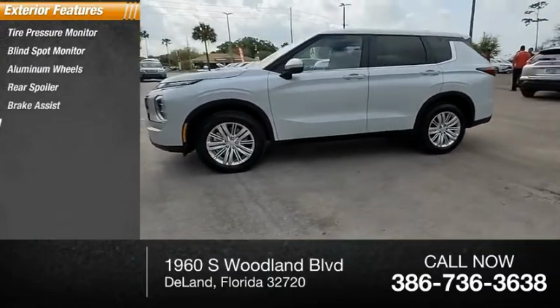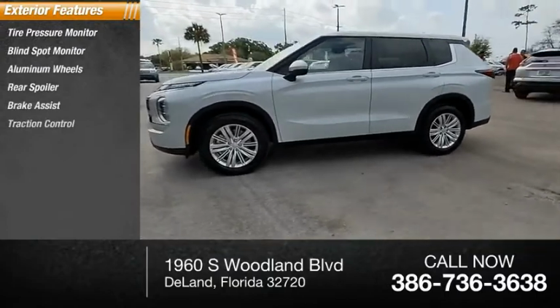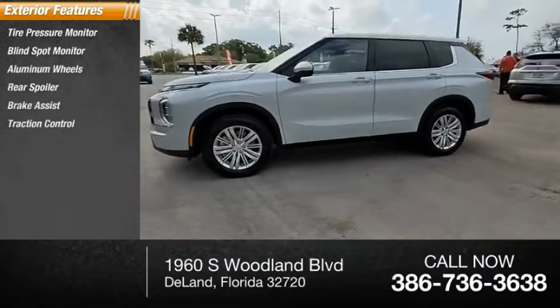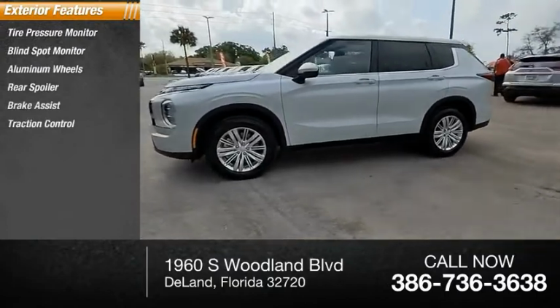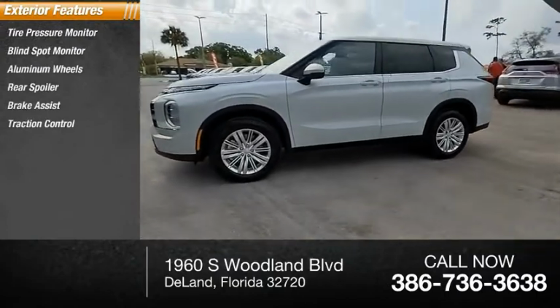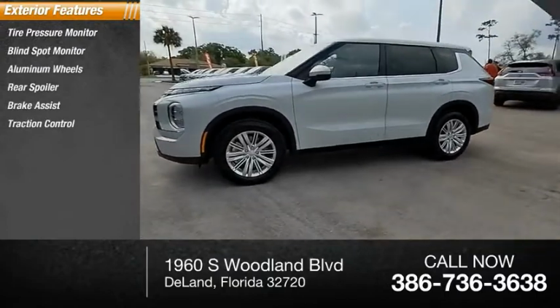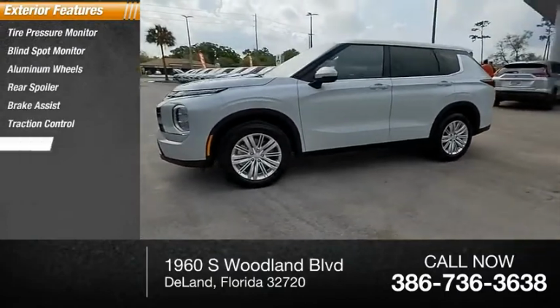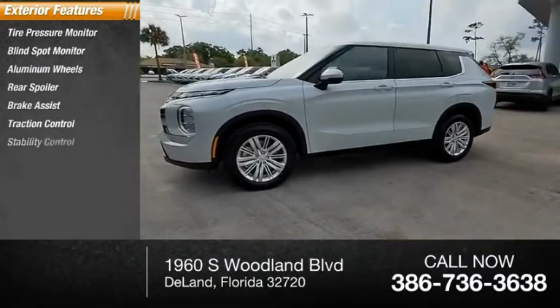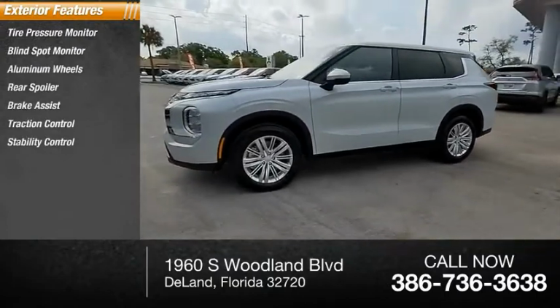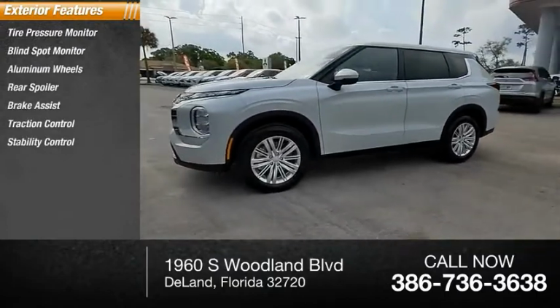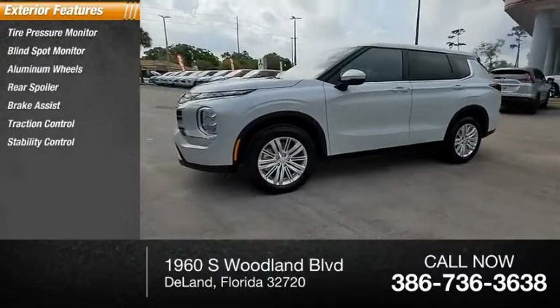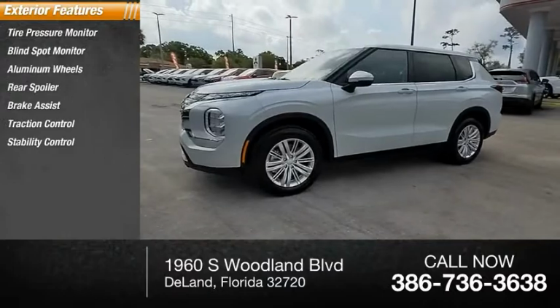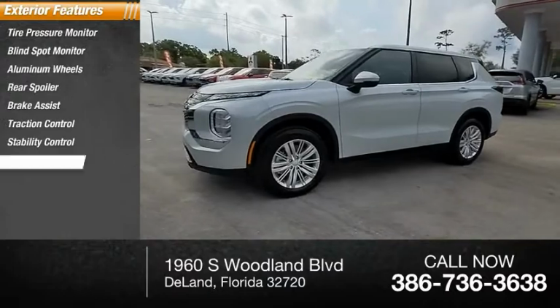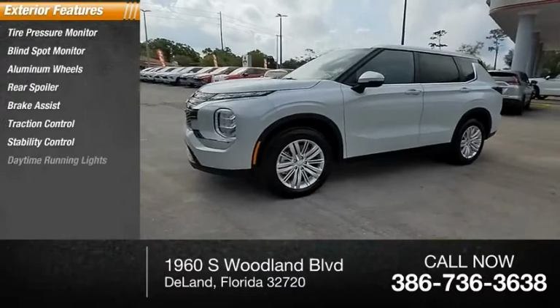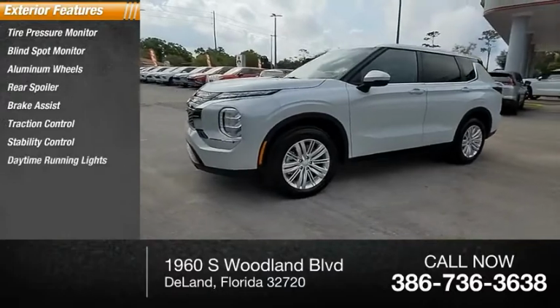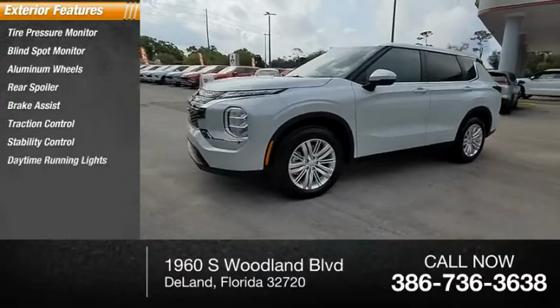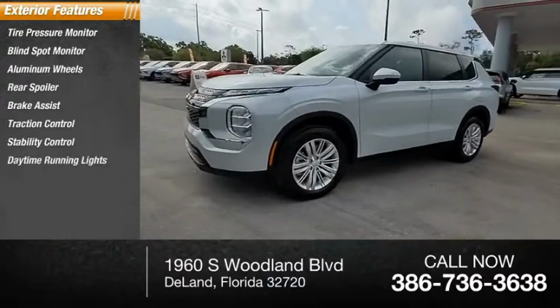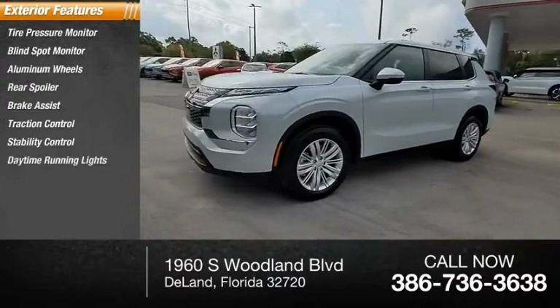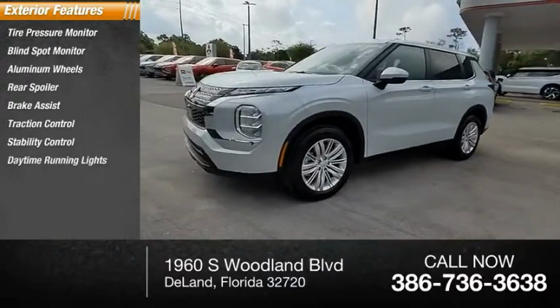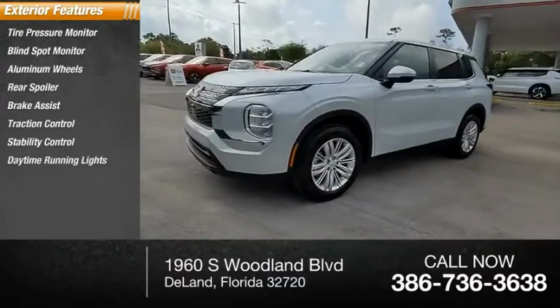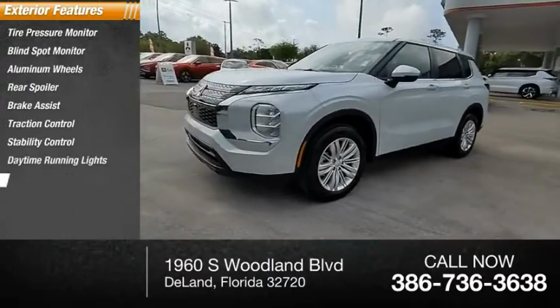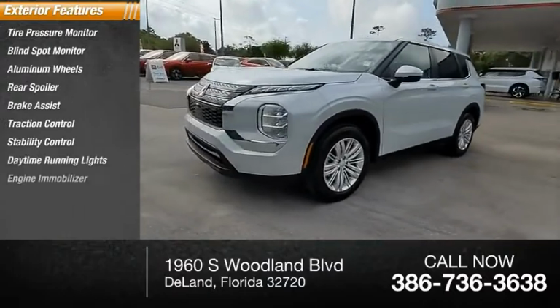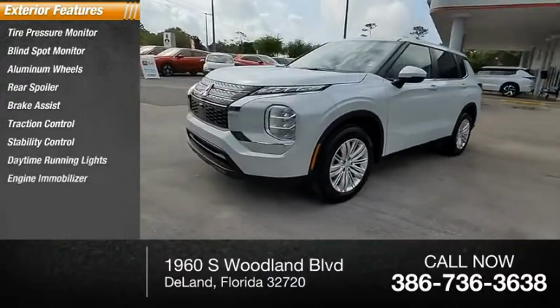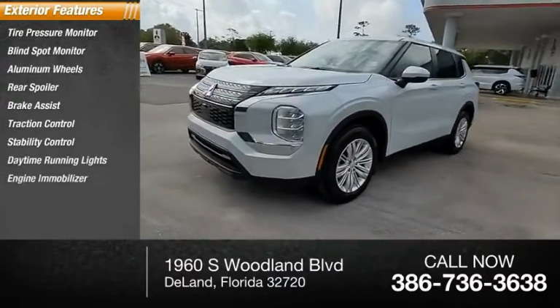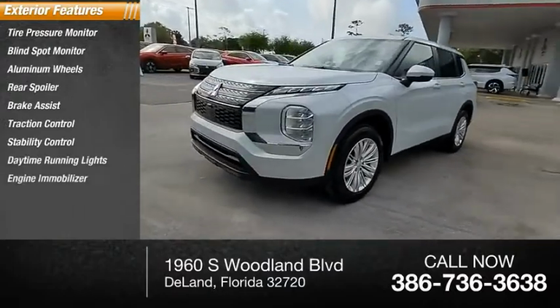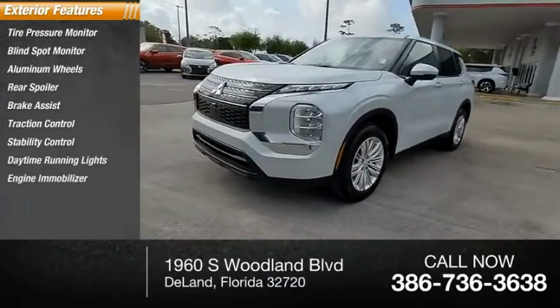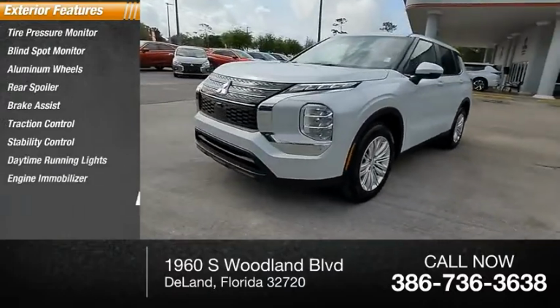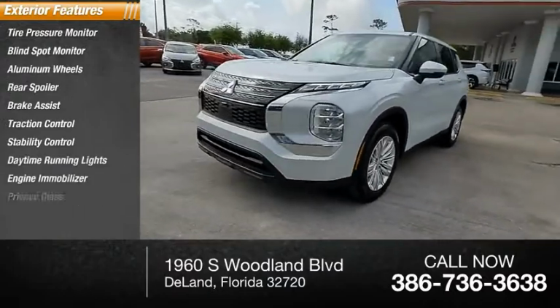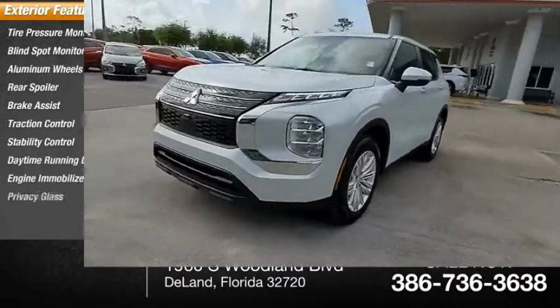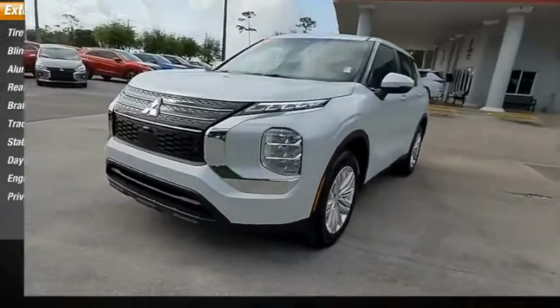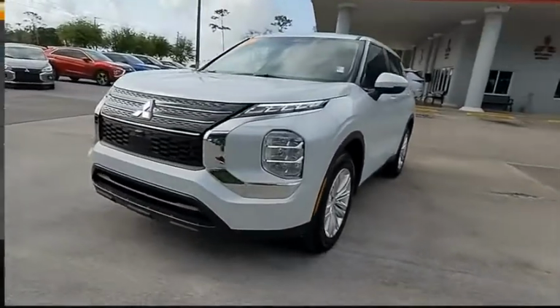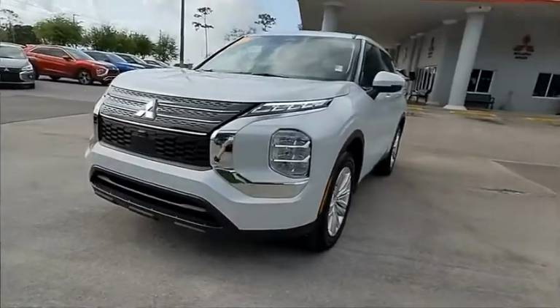Traction control, stability control, daytime running lights, engine immobilizer, privacy glass.